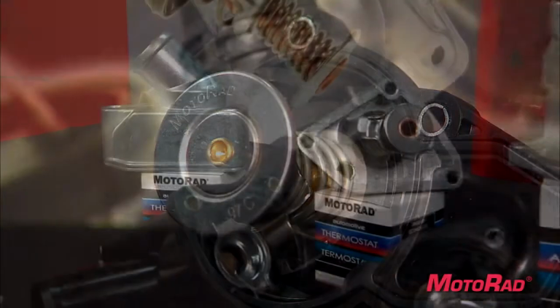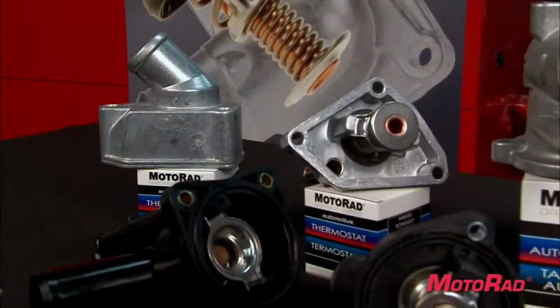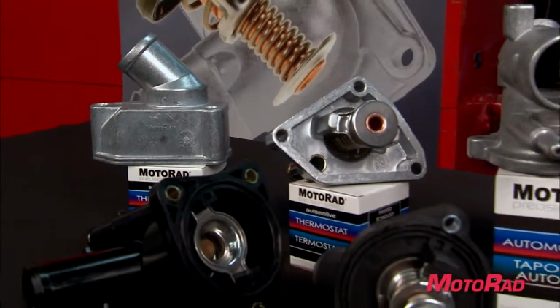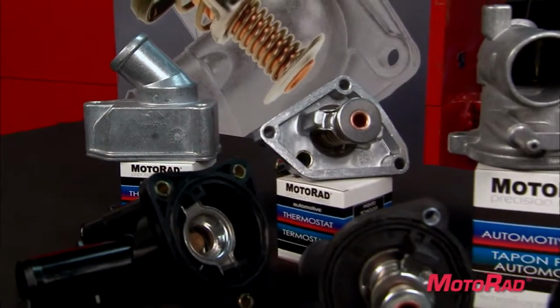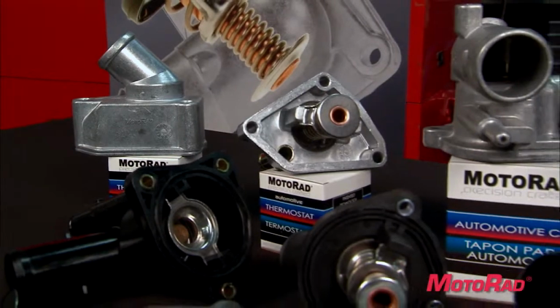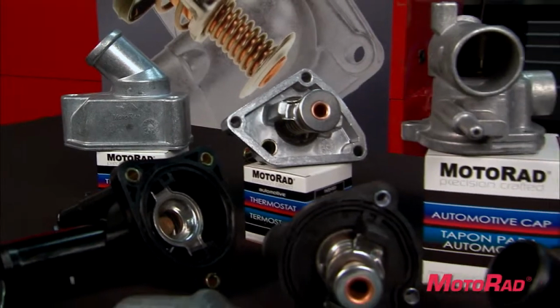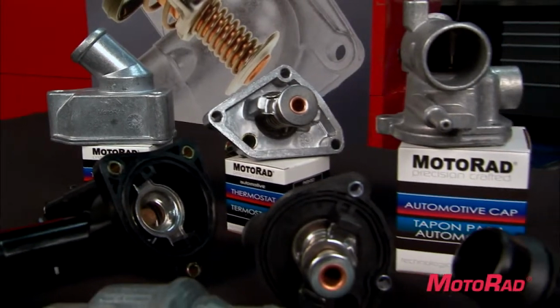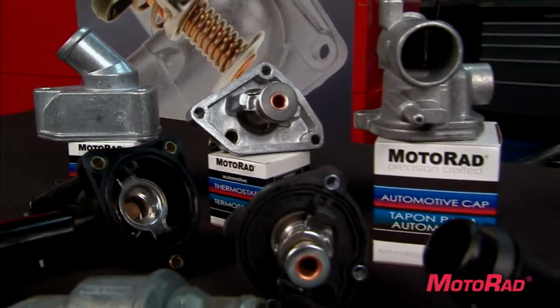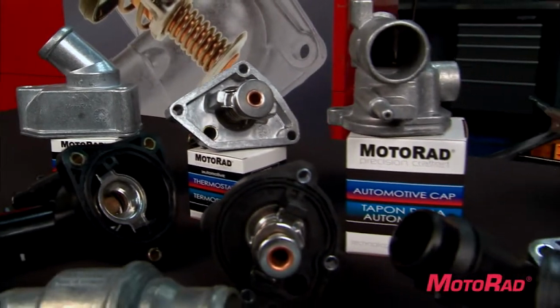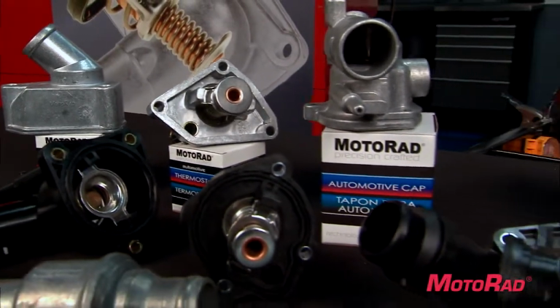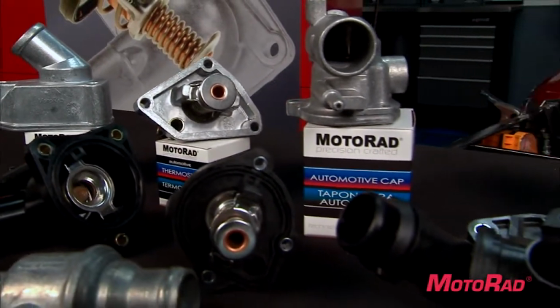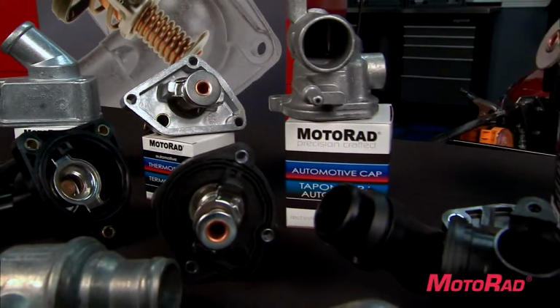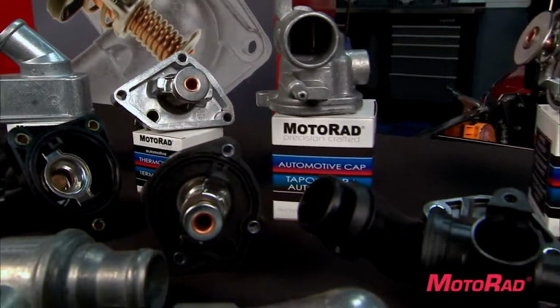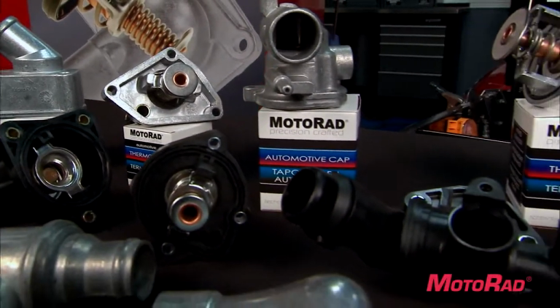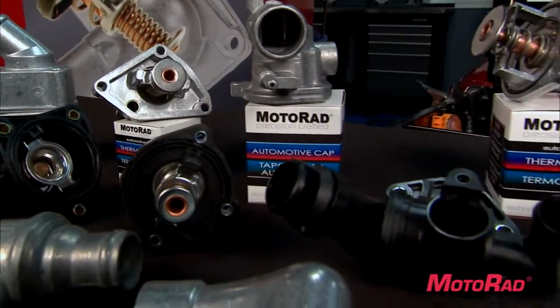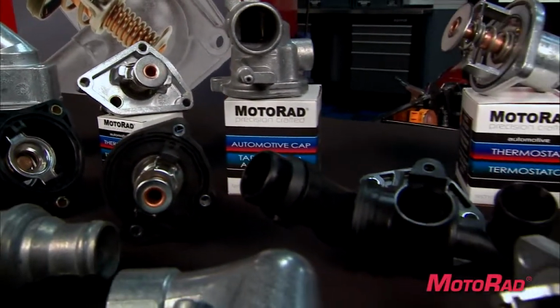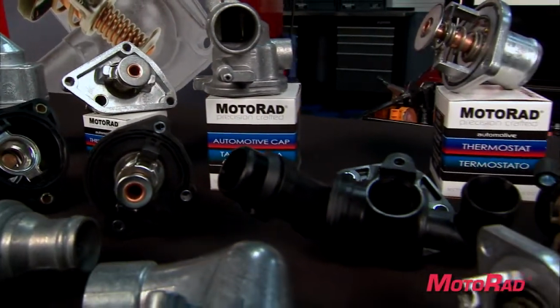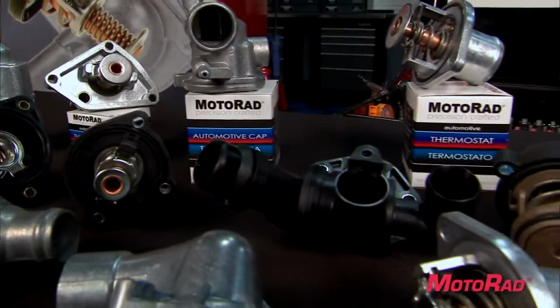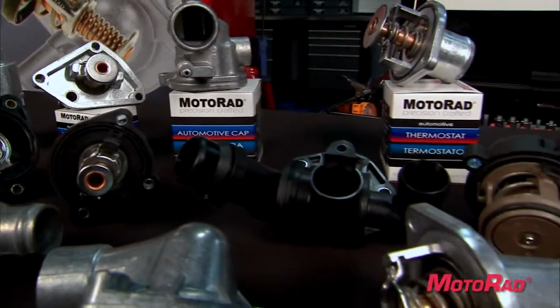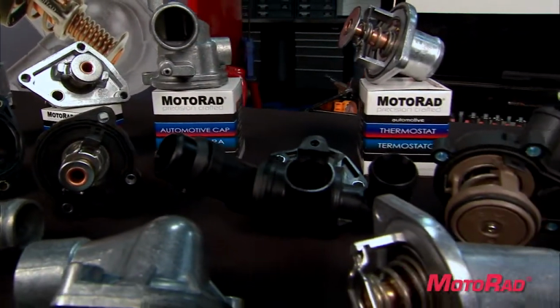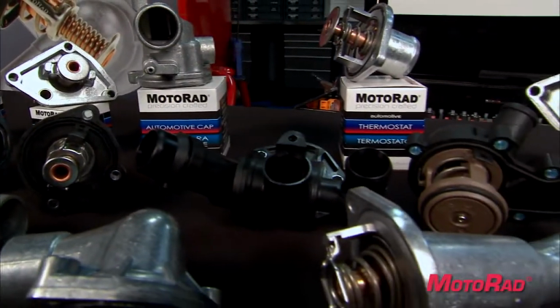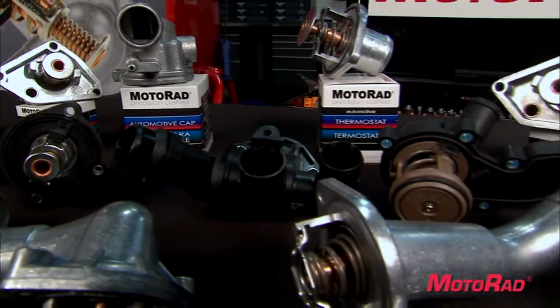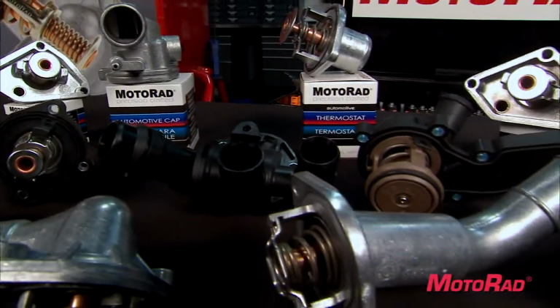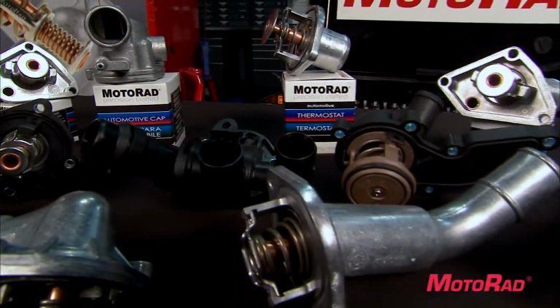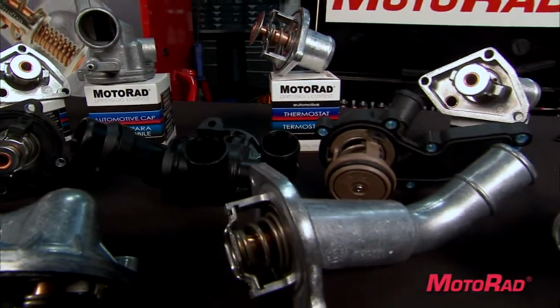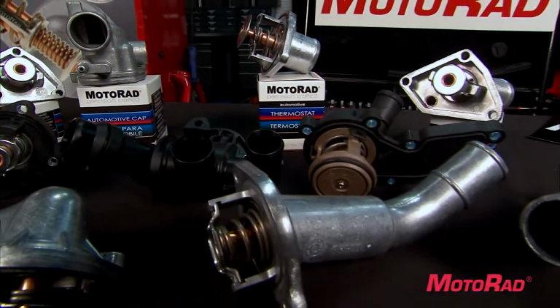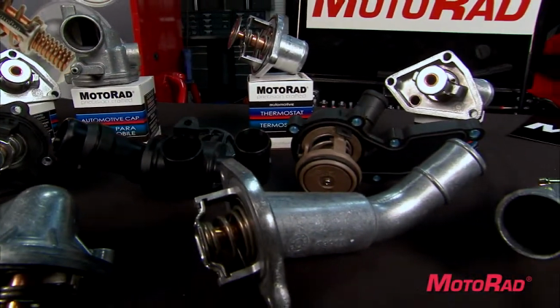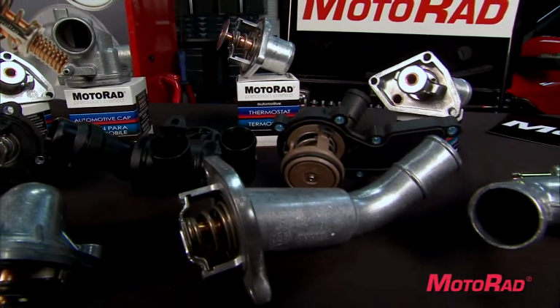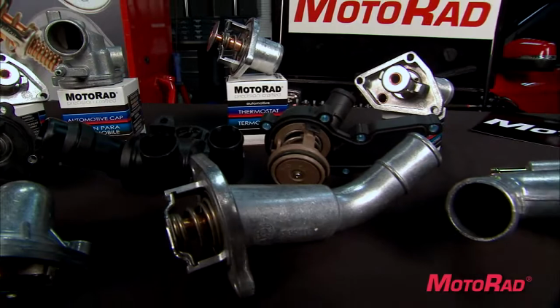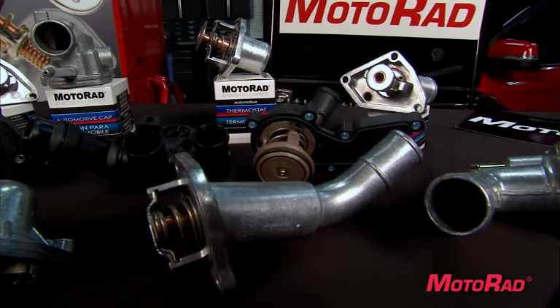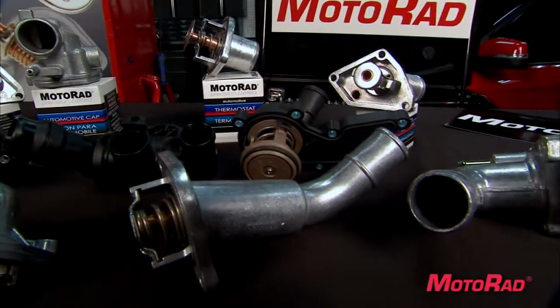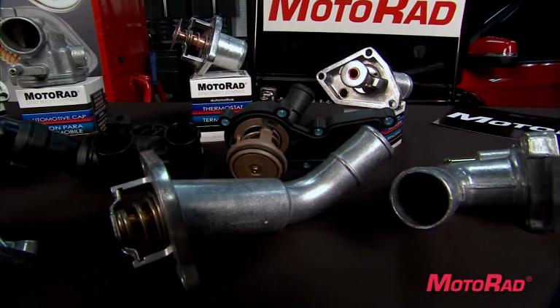Motorrad is constantly first to the market with new parts and even offers integrated housing thermostats in alternative temperatures.